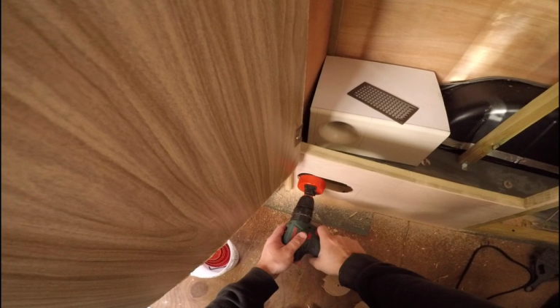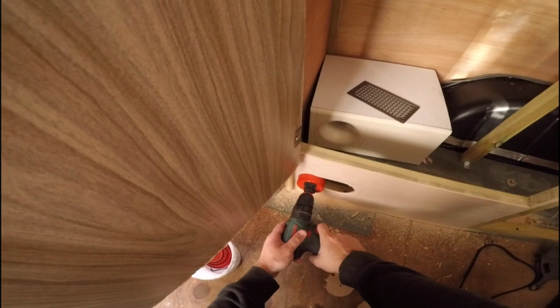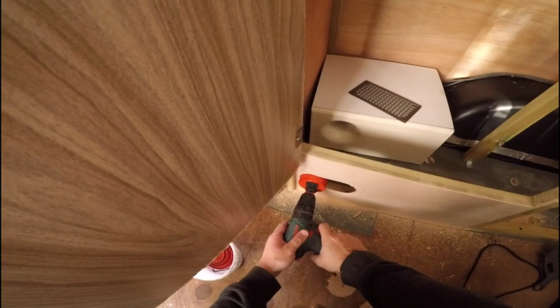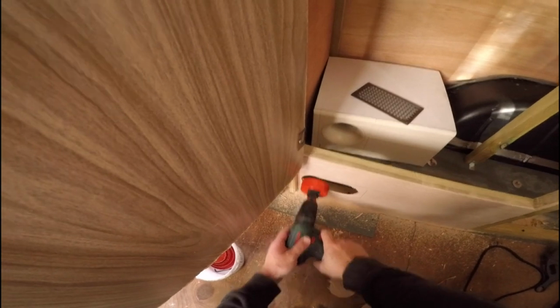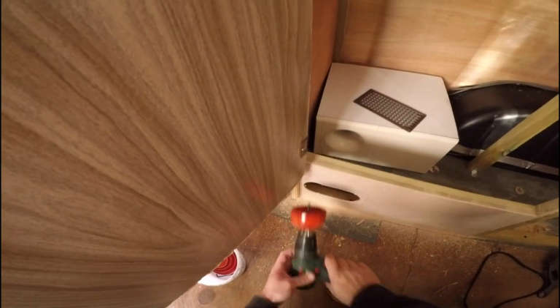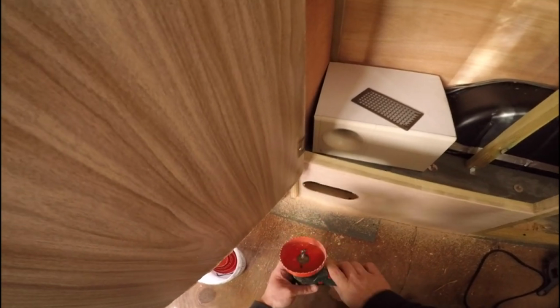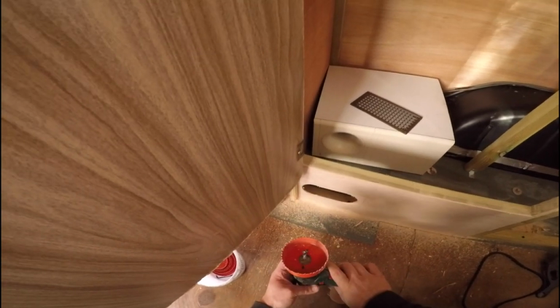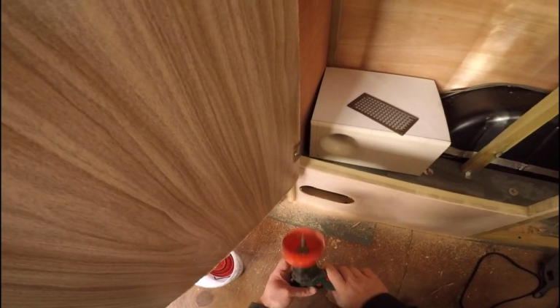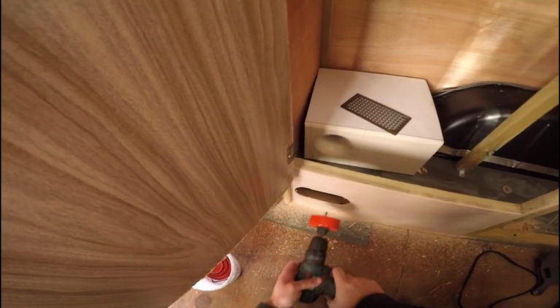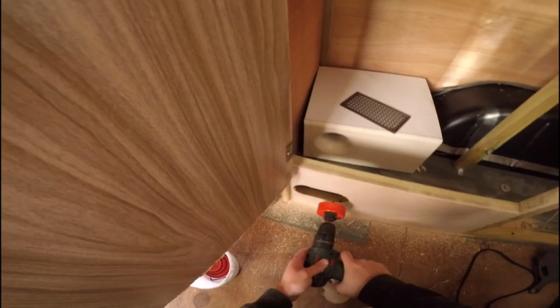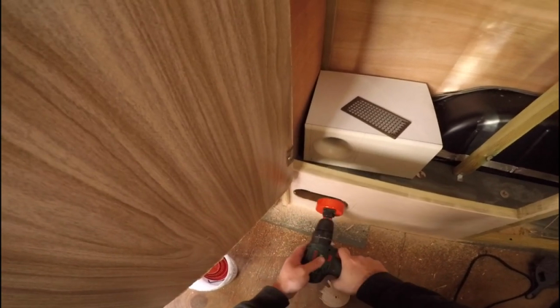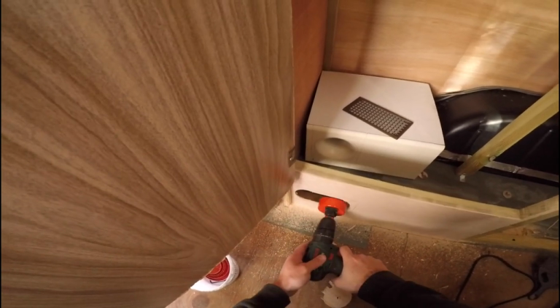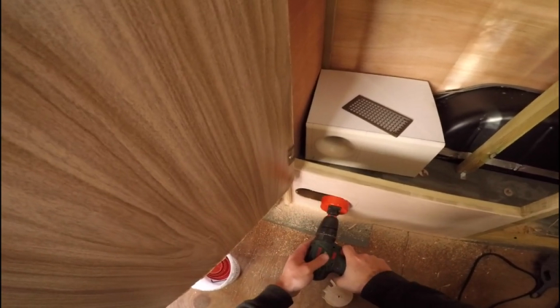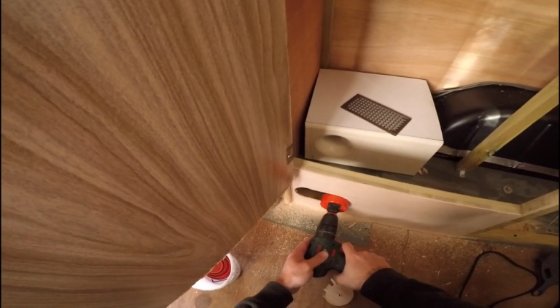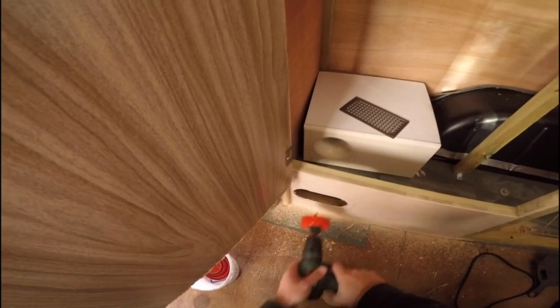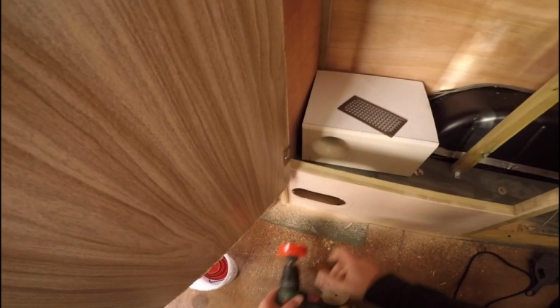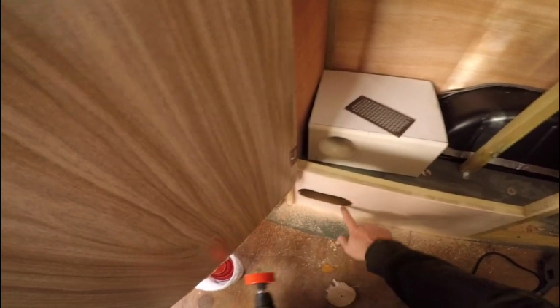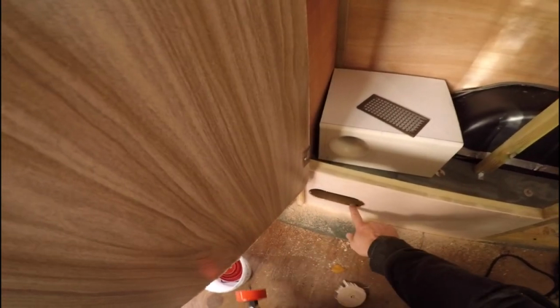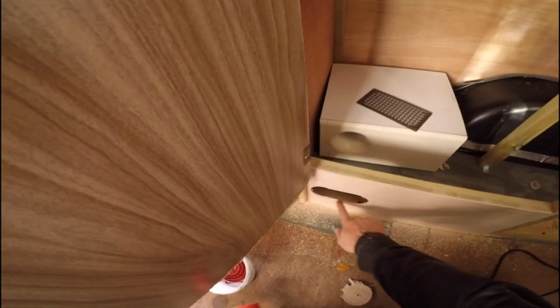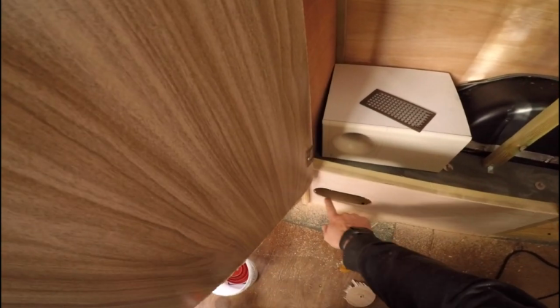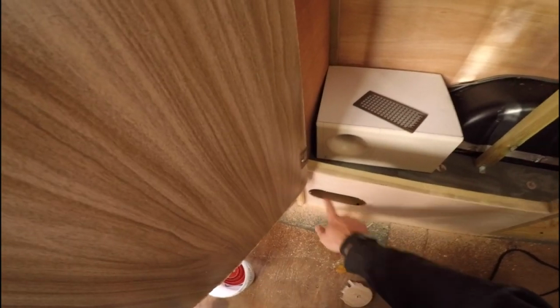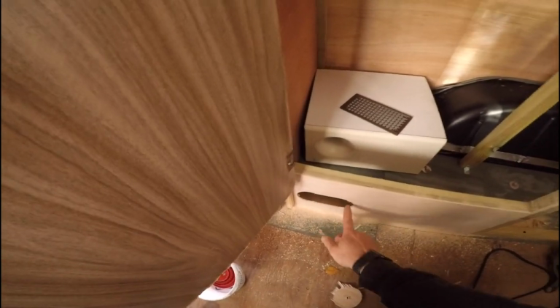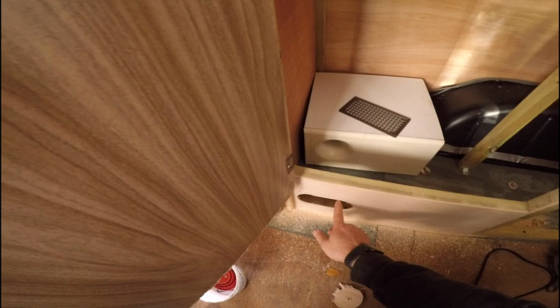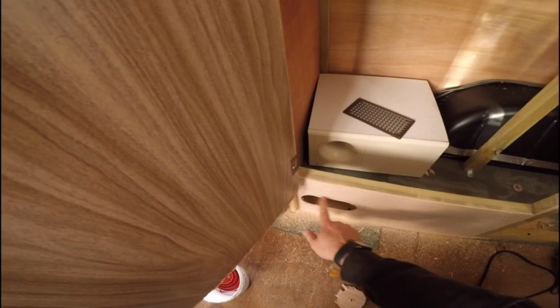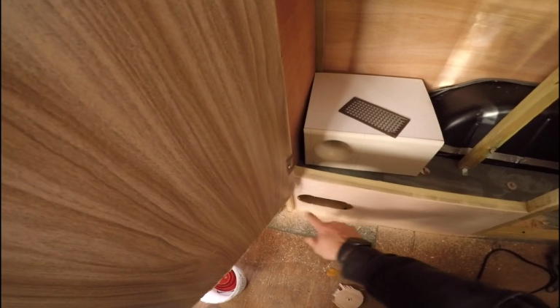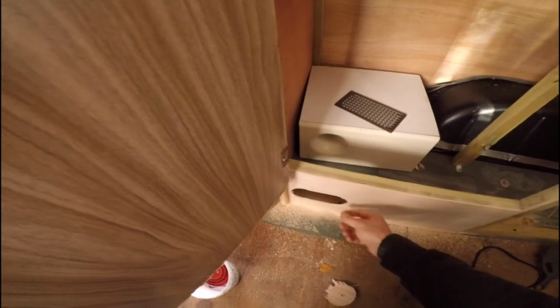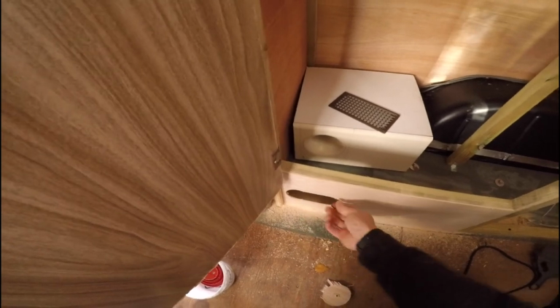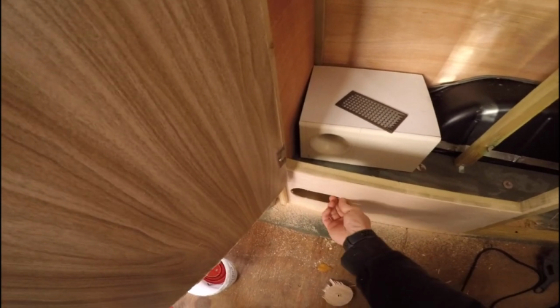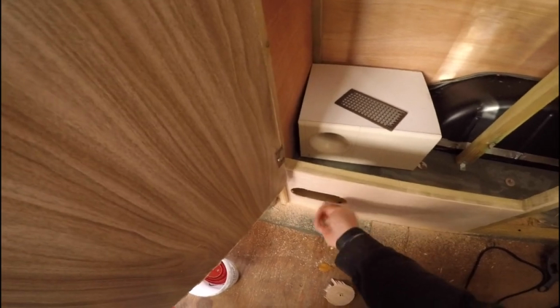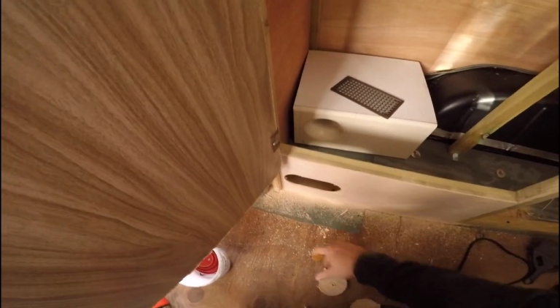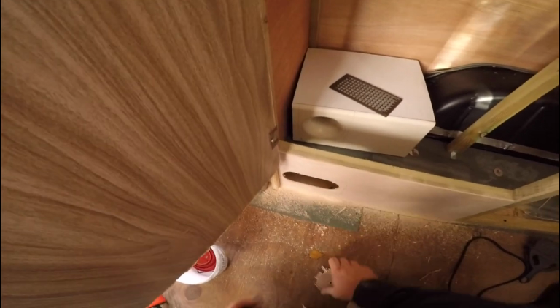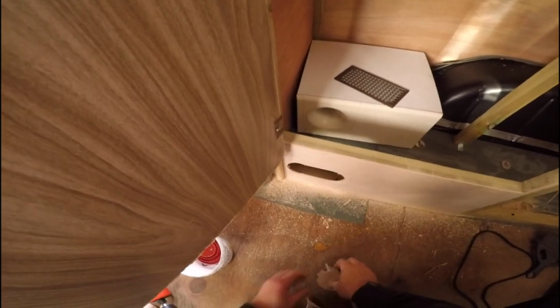I used this circular saw and then with the jigsaw I've continued it.